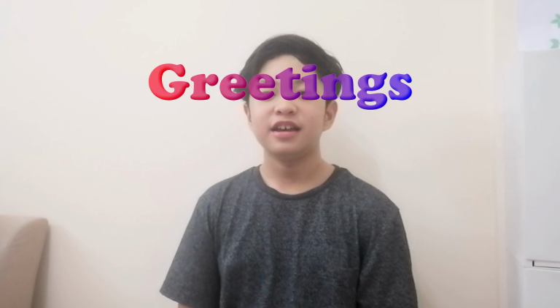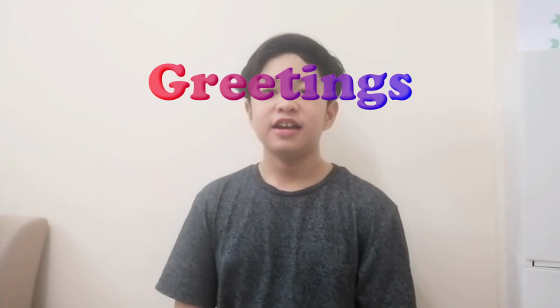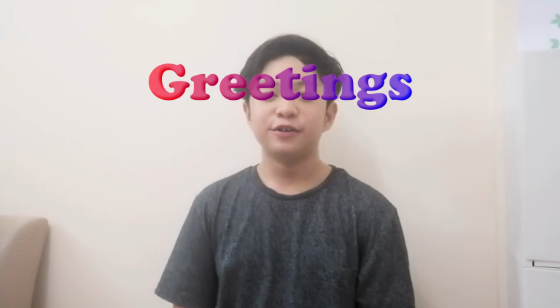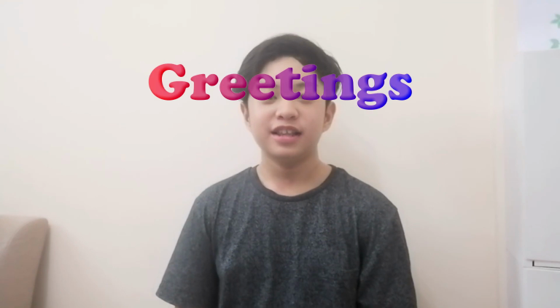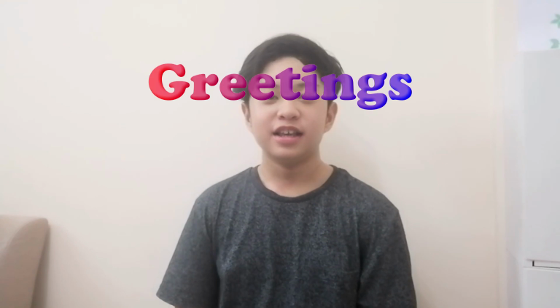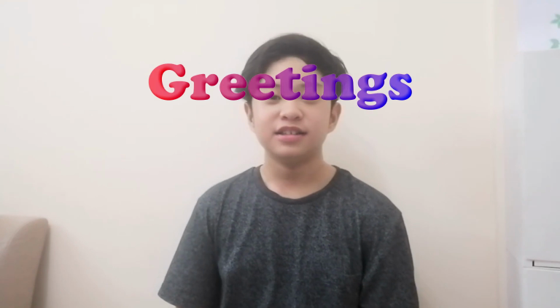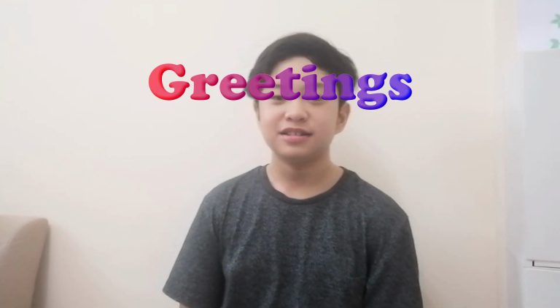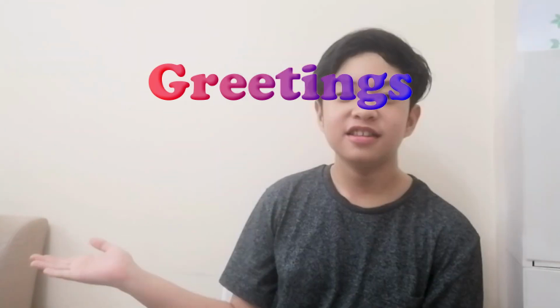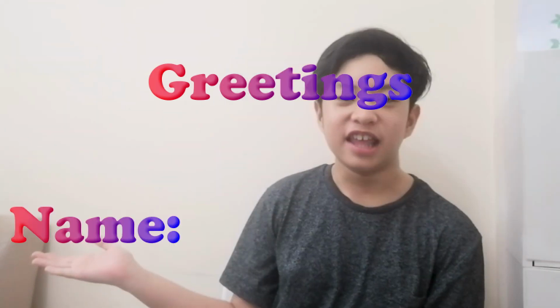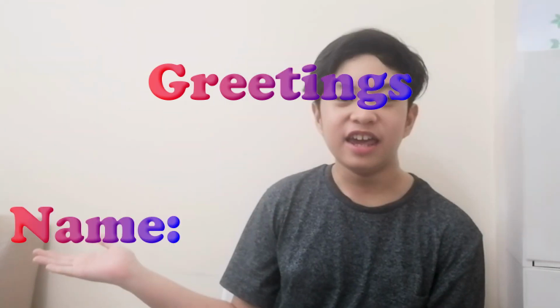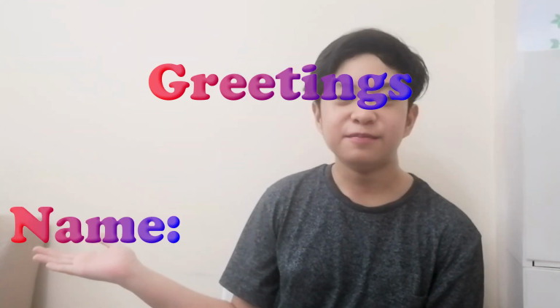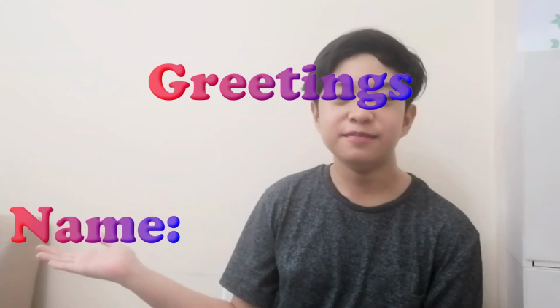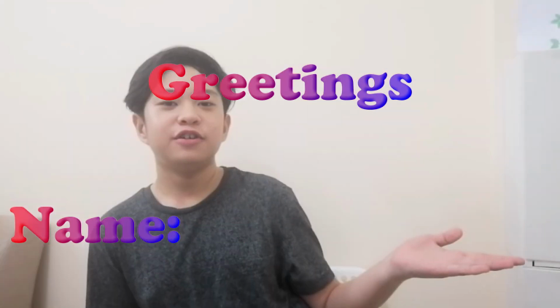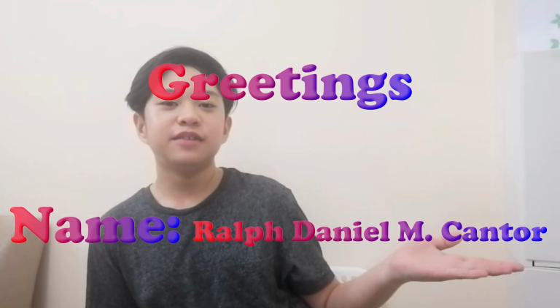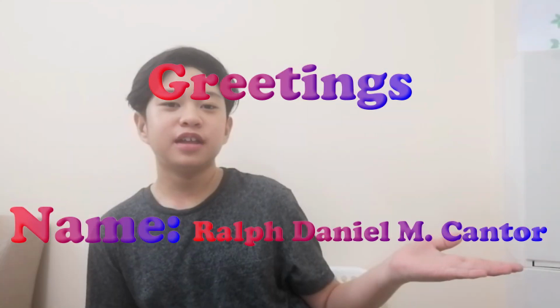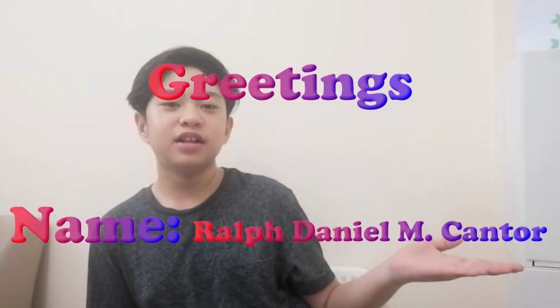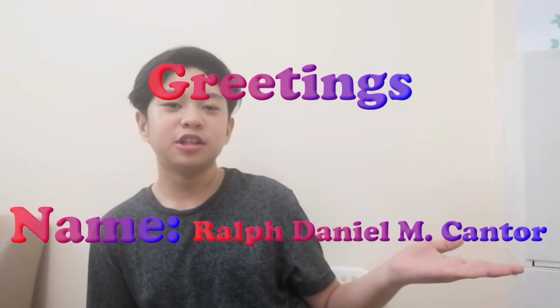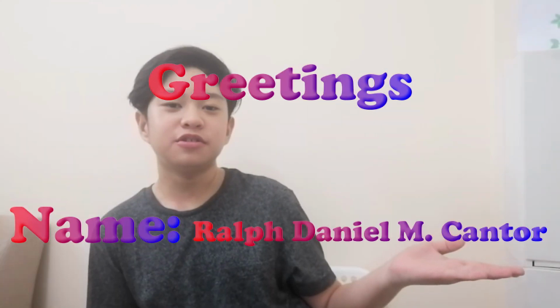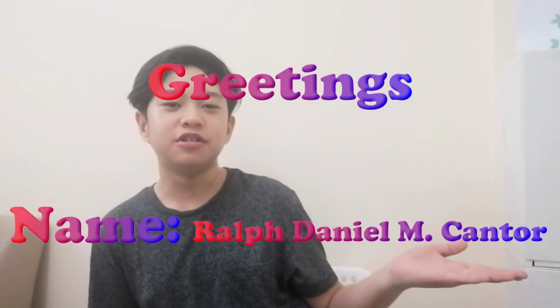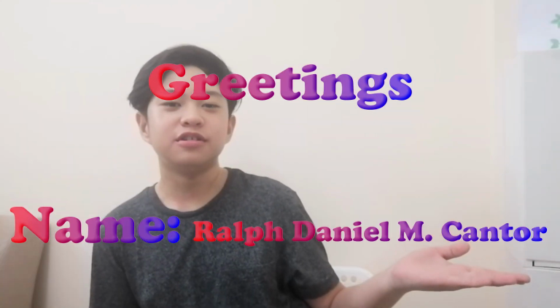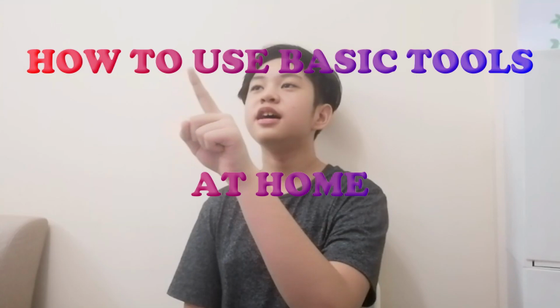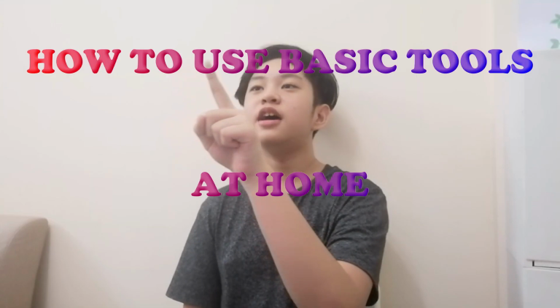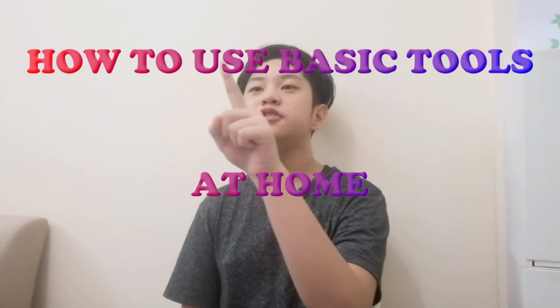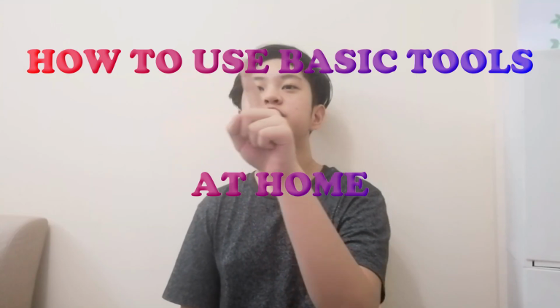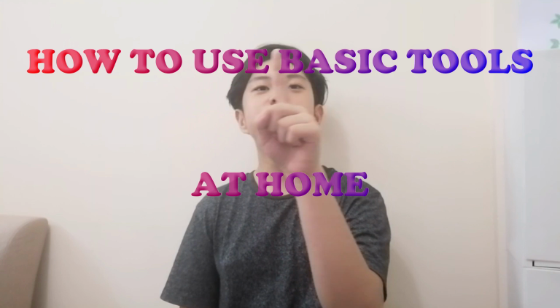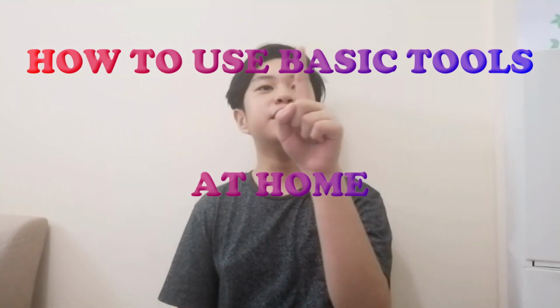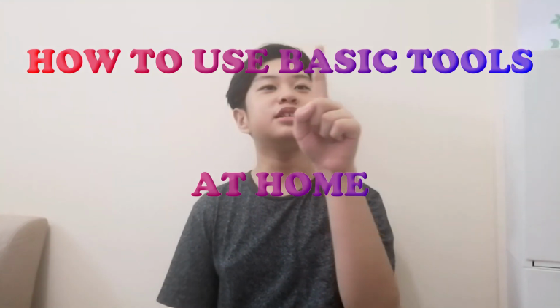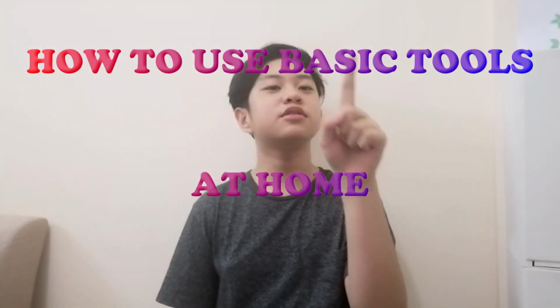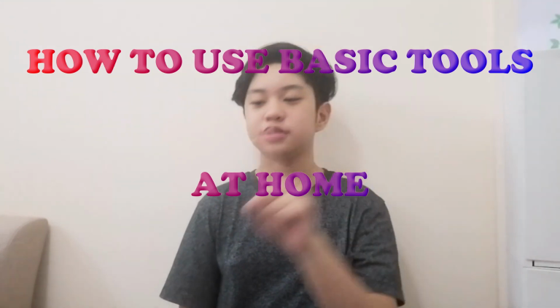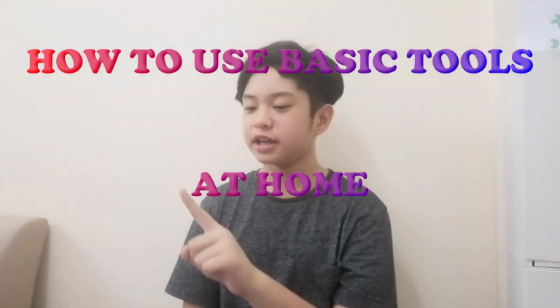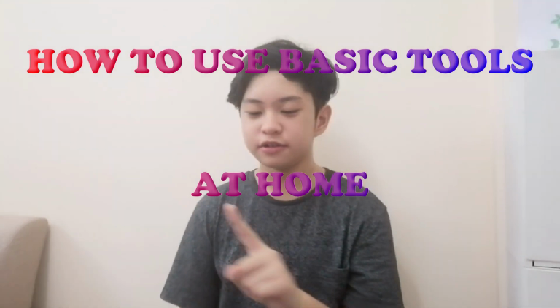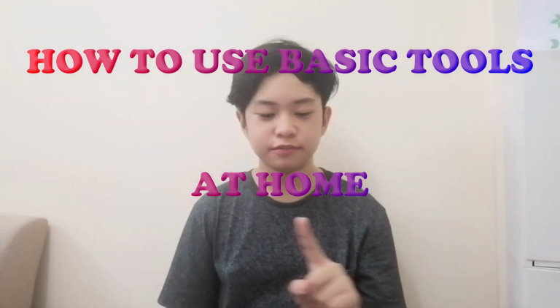Greetings. My name is Ralph Daniel Amcantor. Today we will cover how to use basic tools at home.